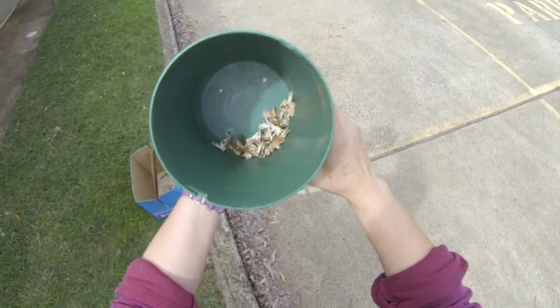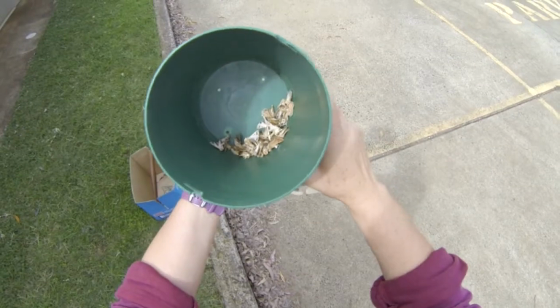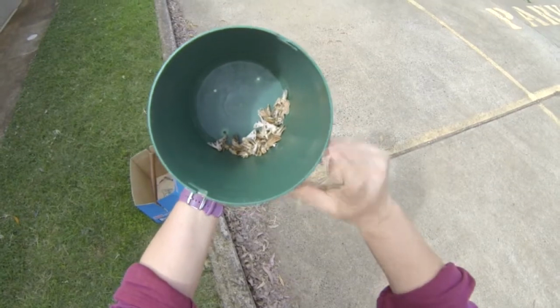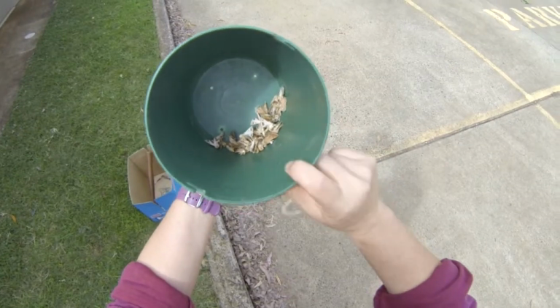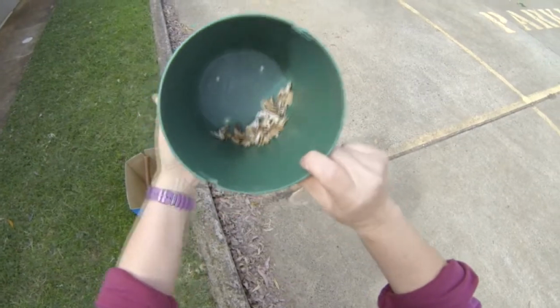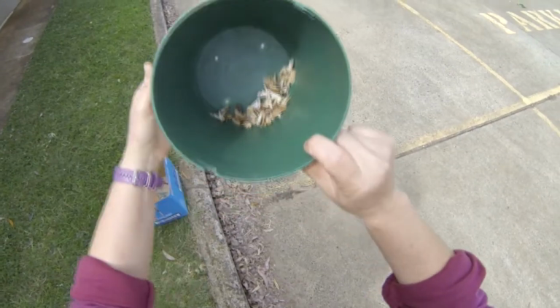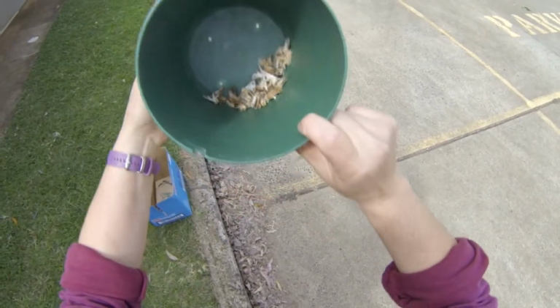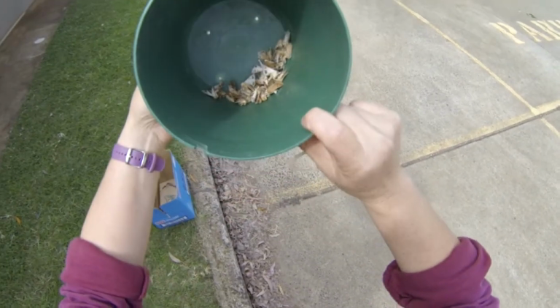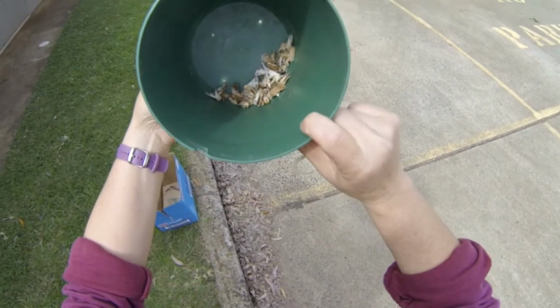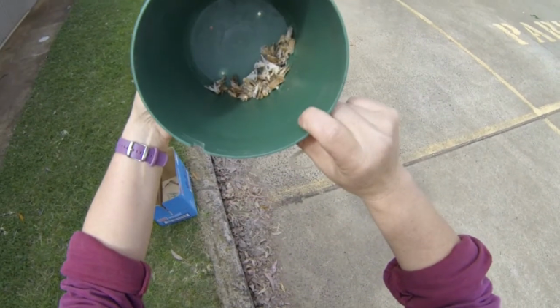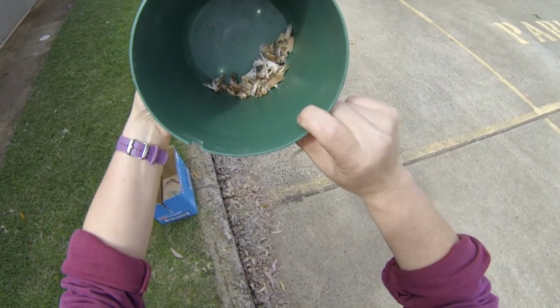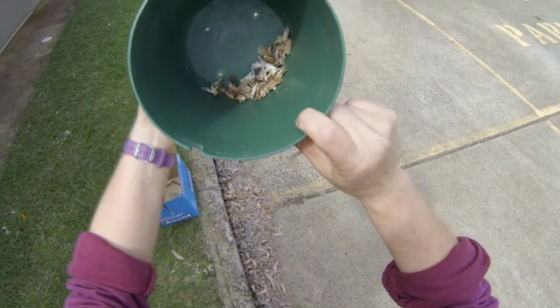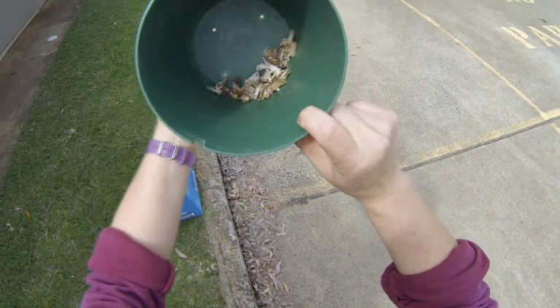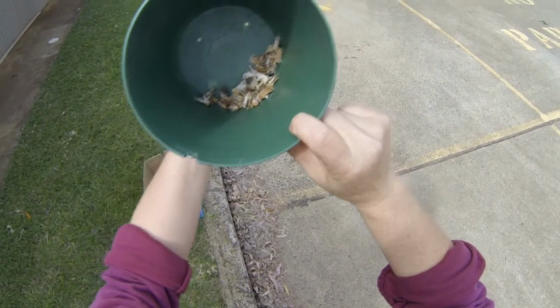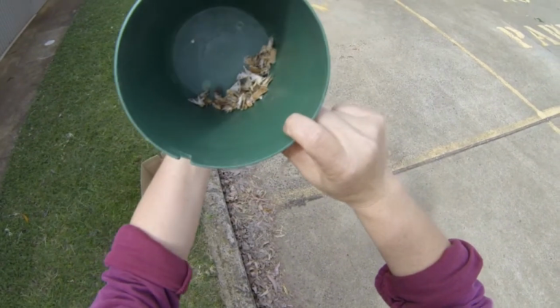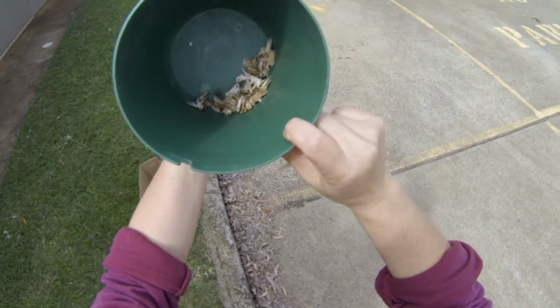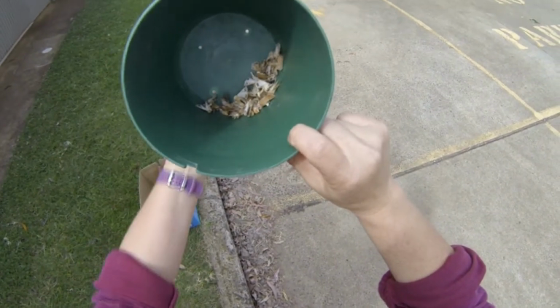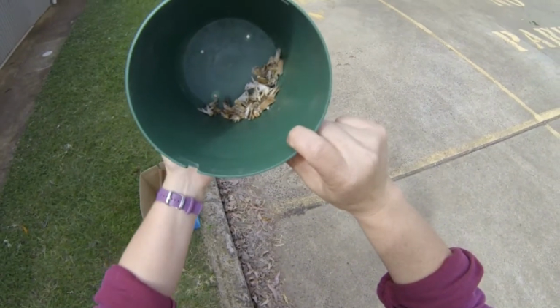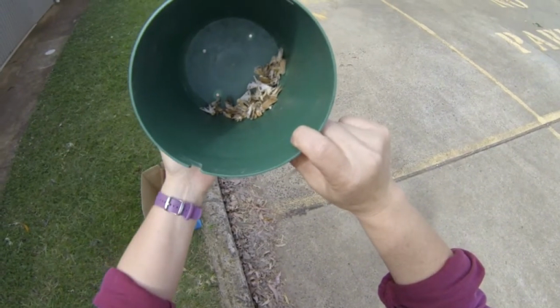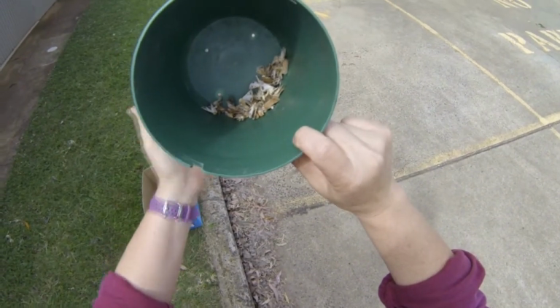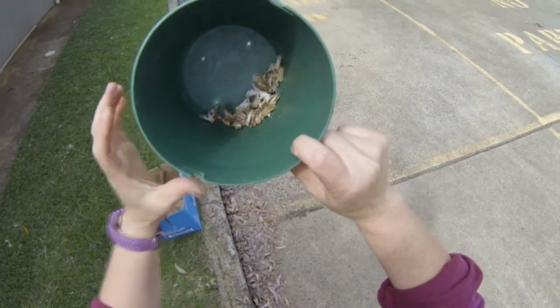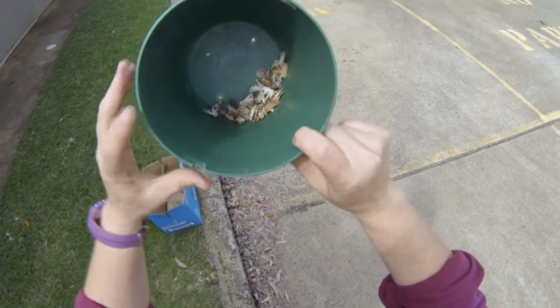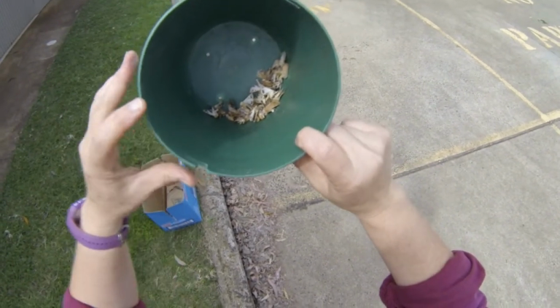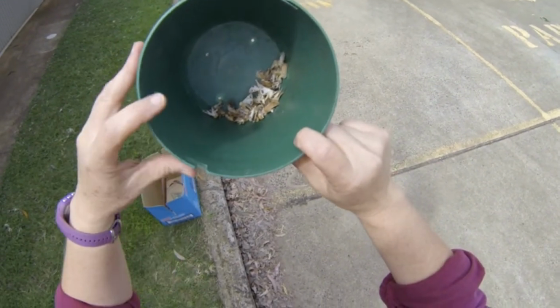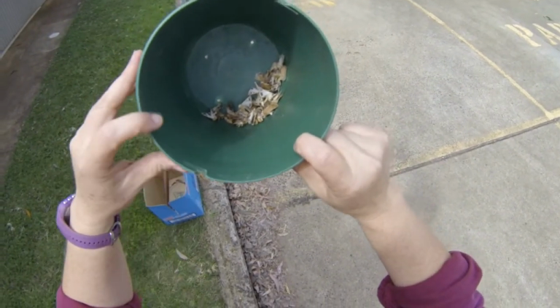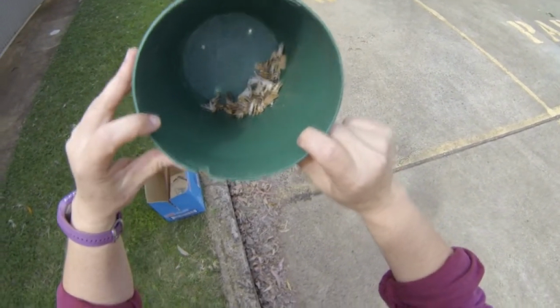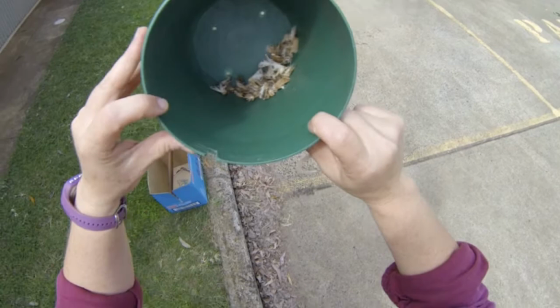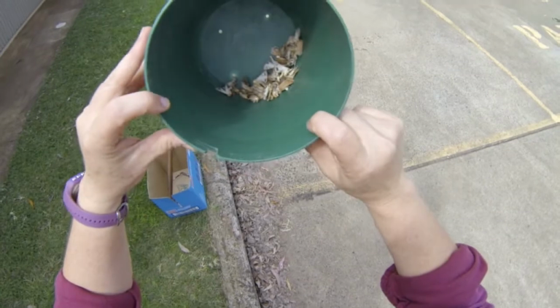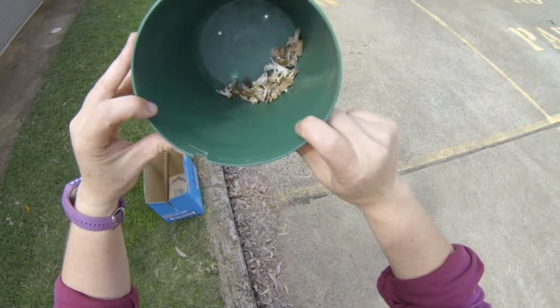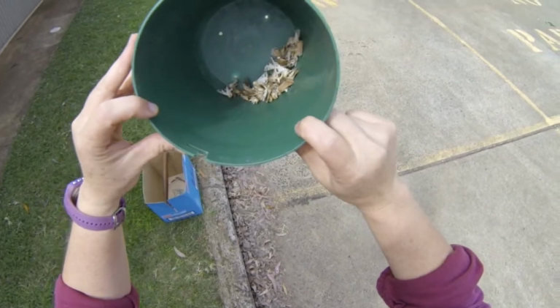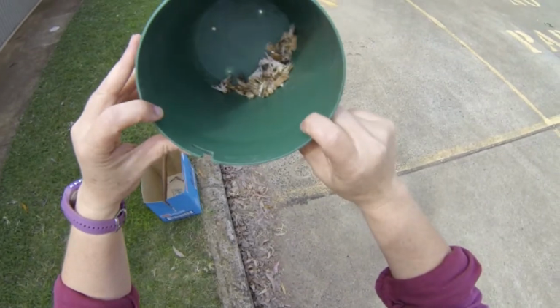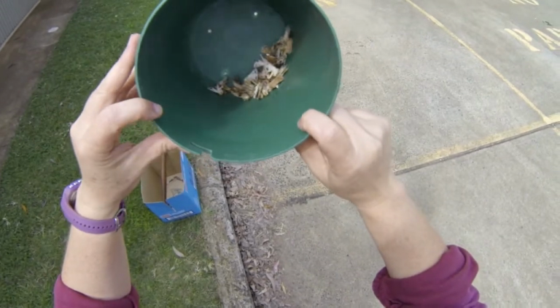This trap you can see has had some holes drilled in the bottom just to ensure that if any water gets in it drains away.